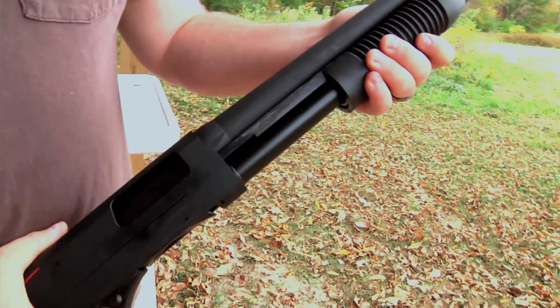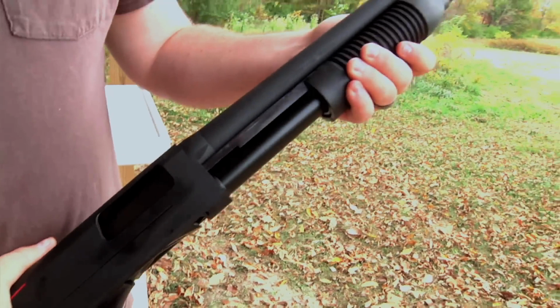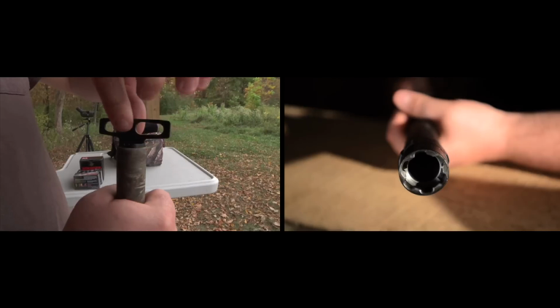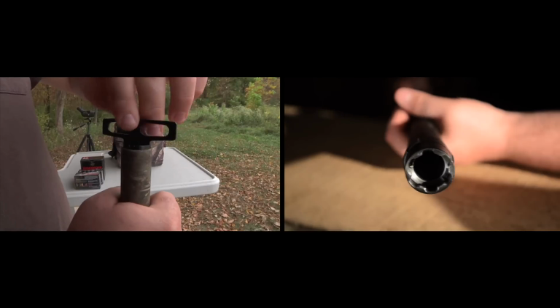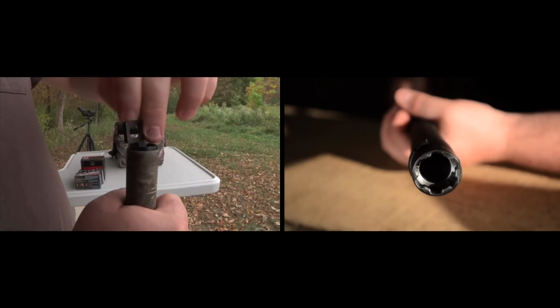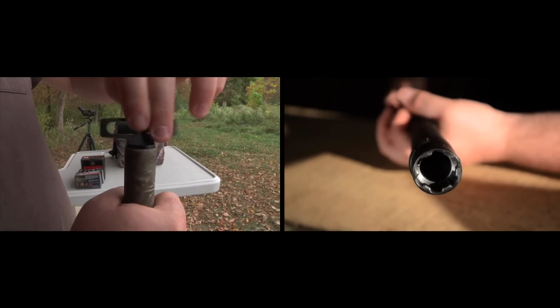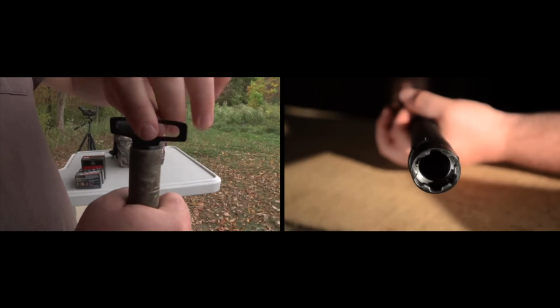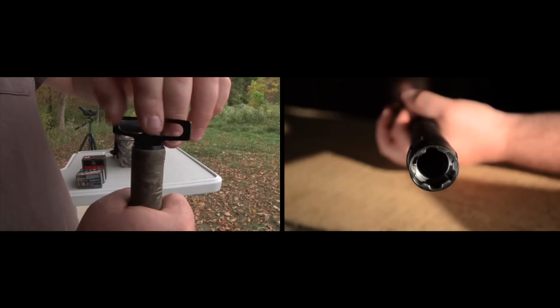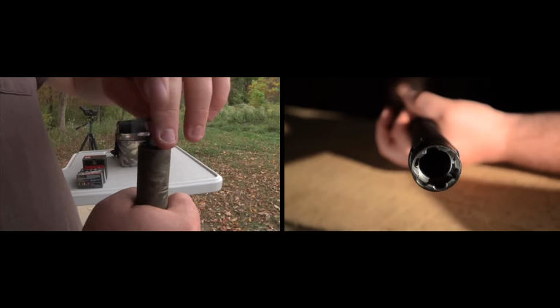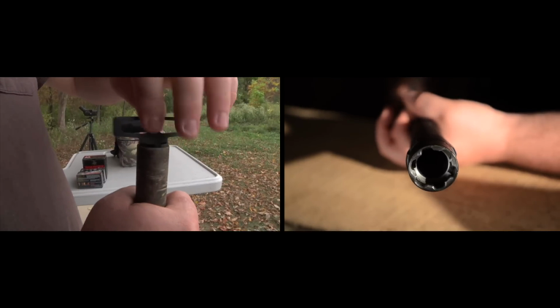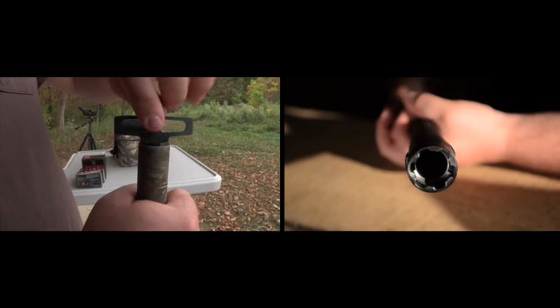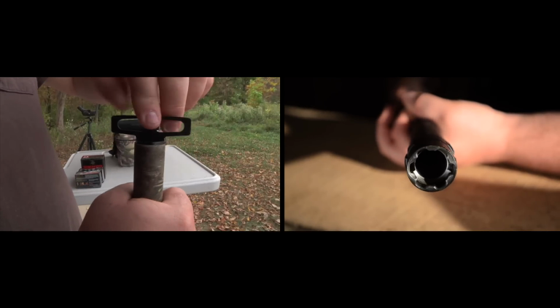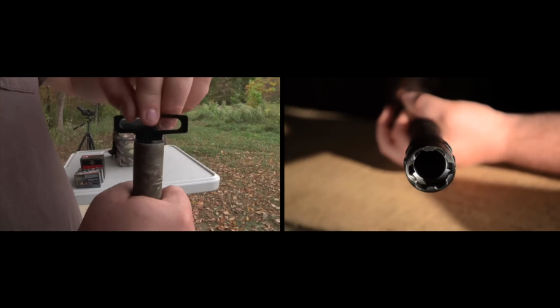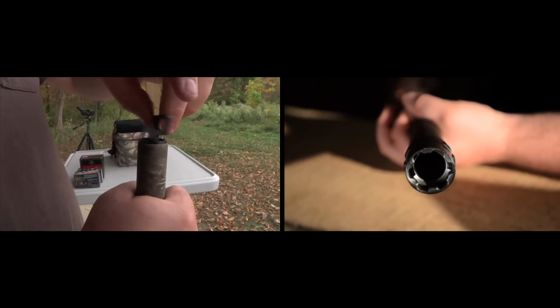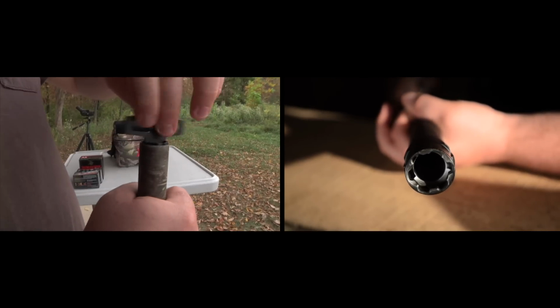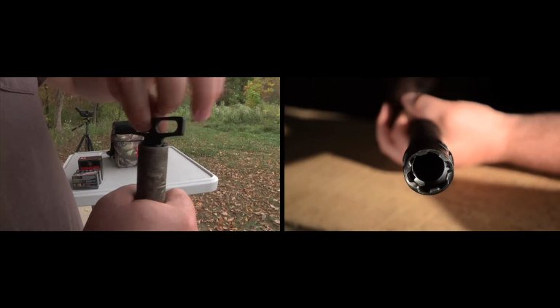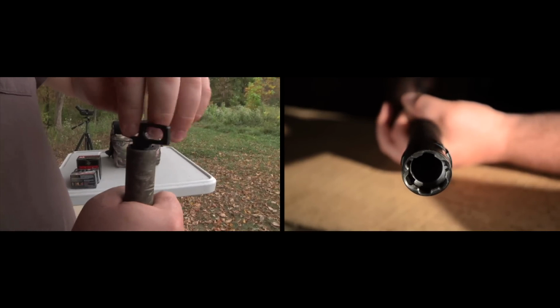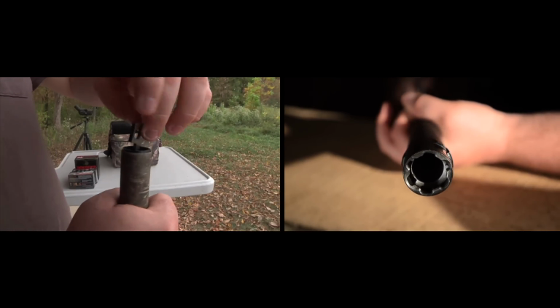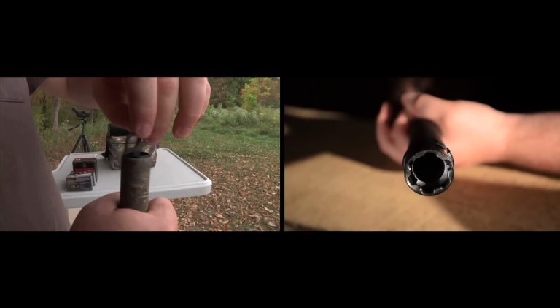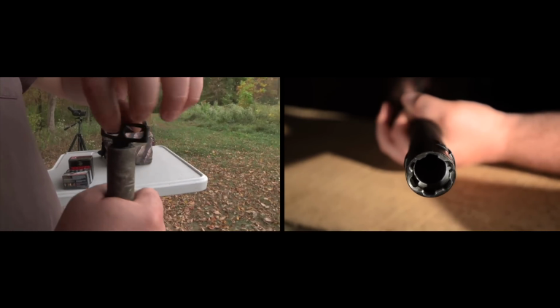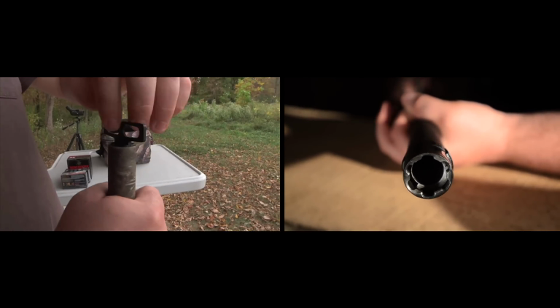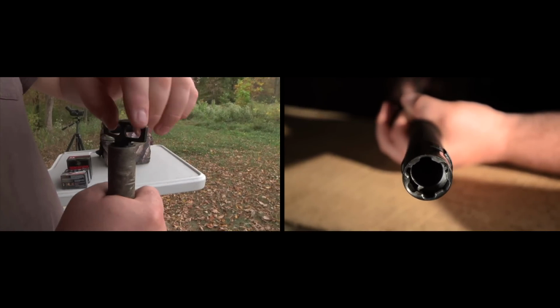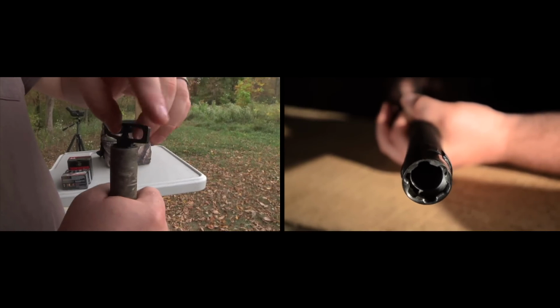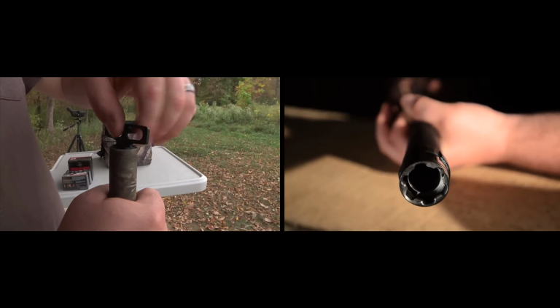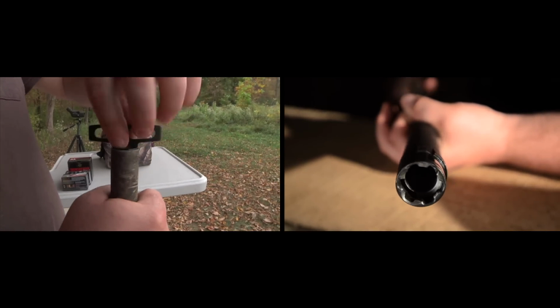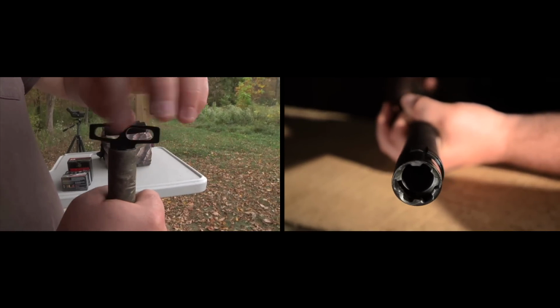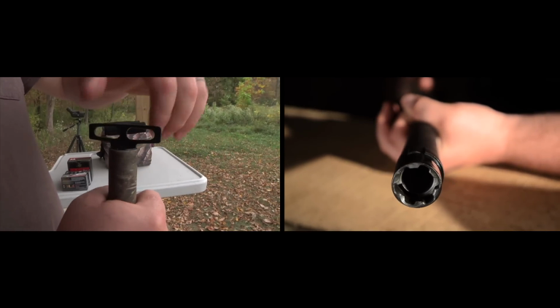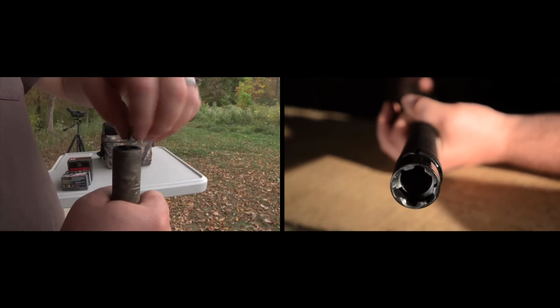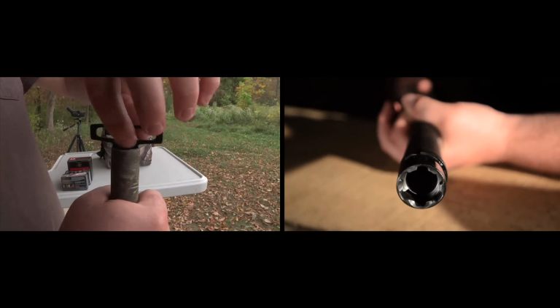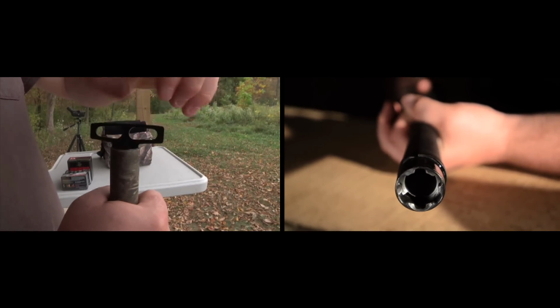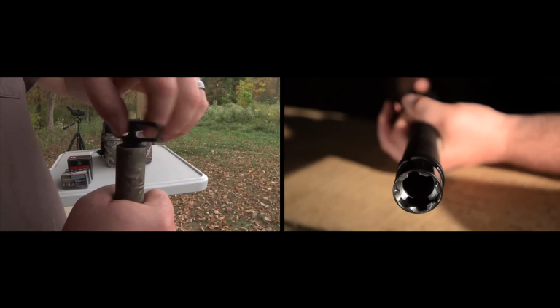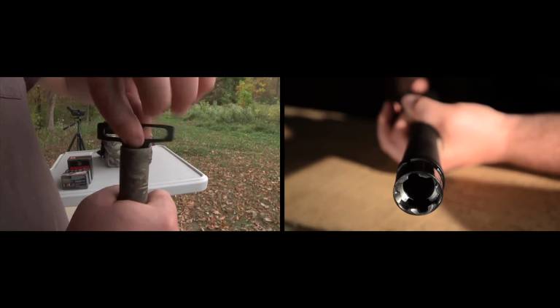A backbored barrel and the Invector Choke Plus system allow it to have a consistent shot pattern.